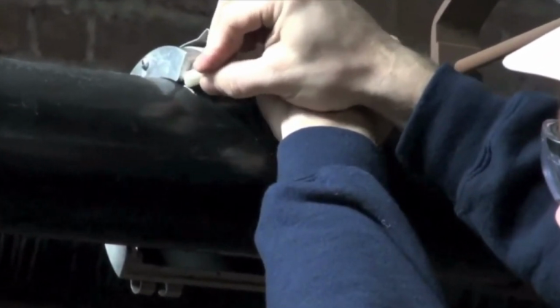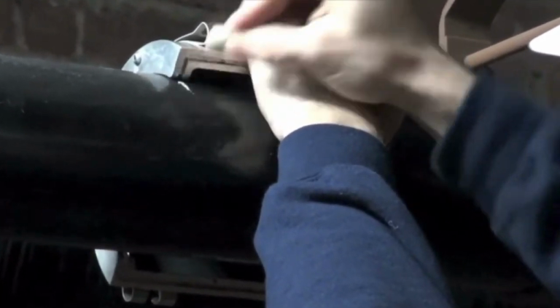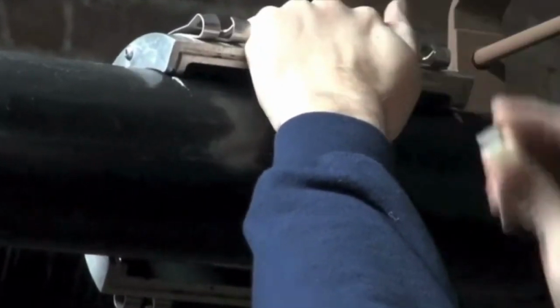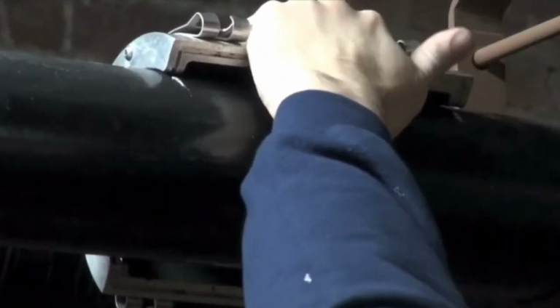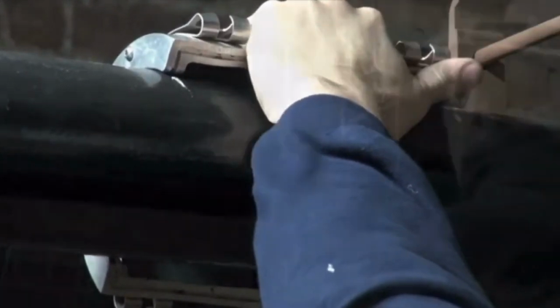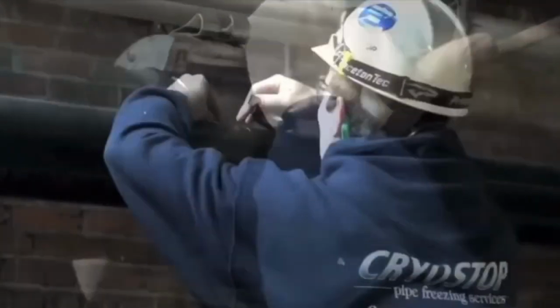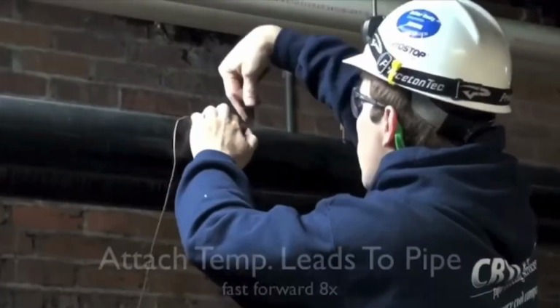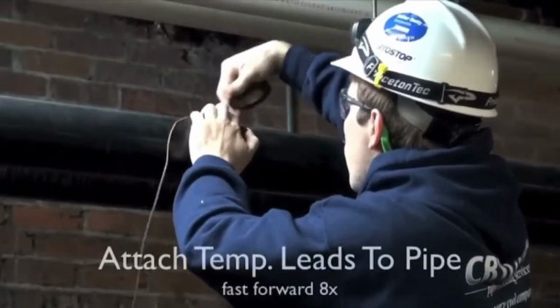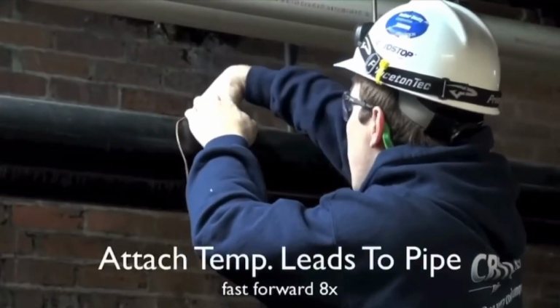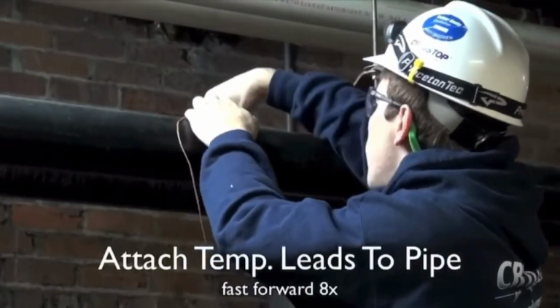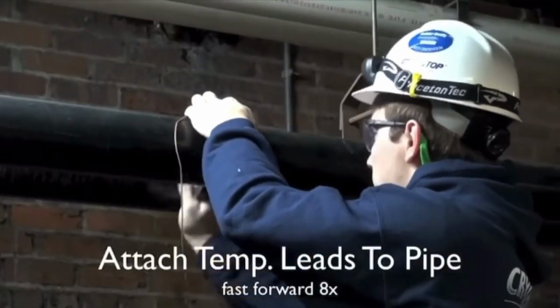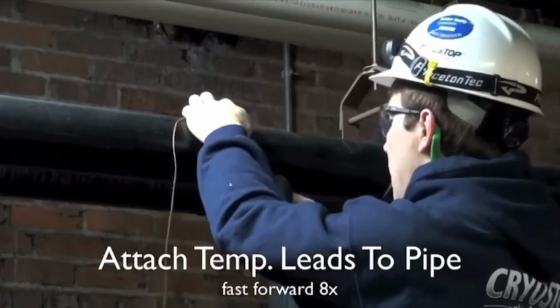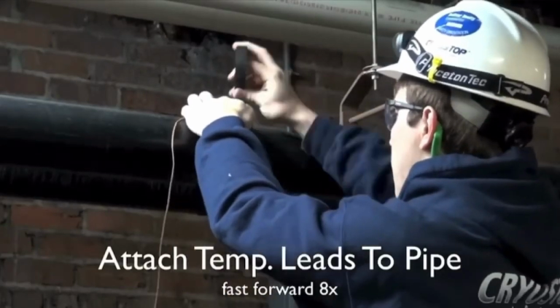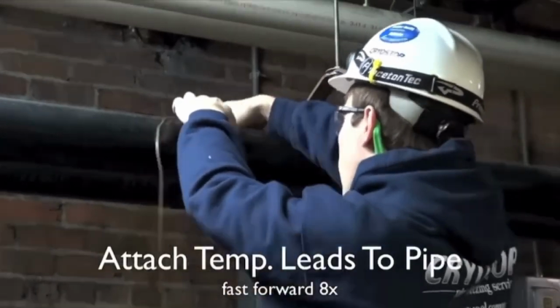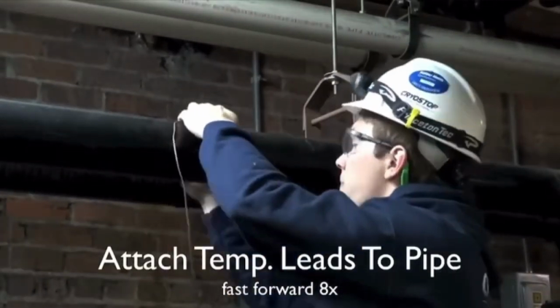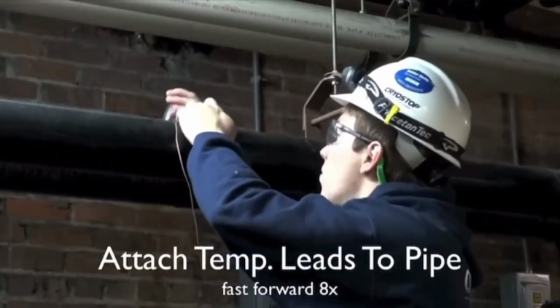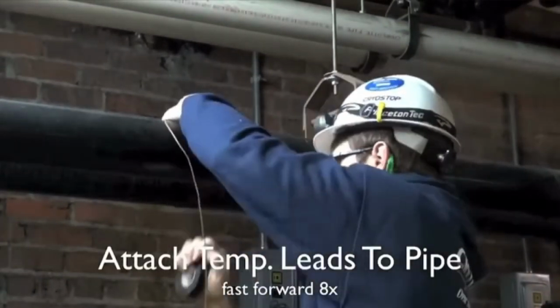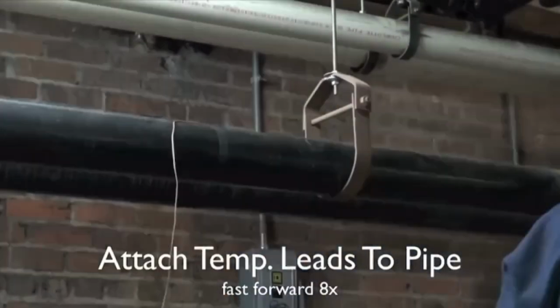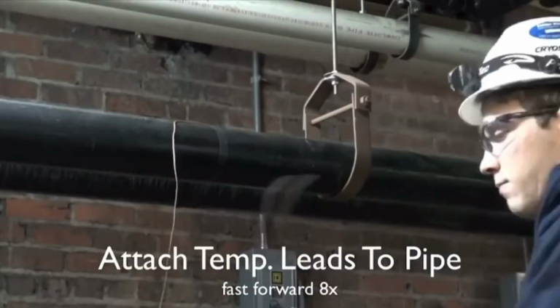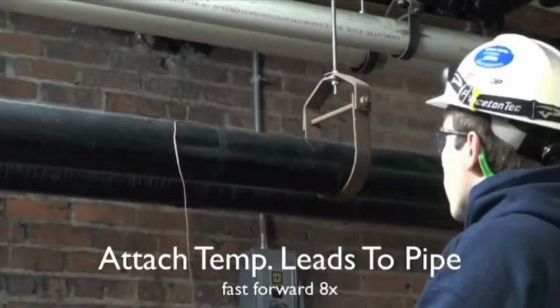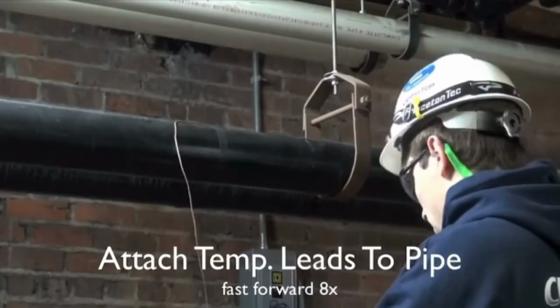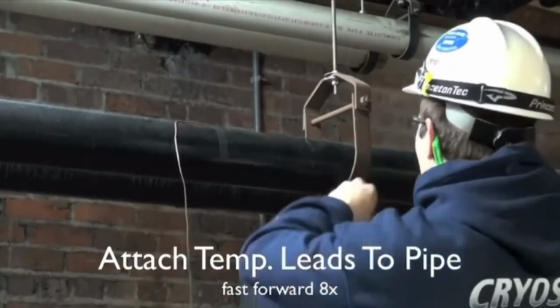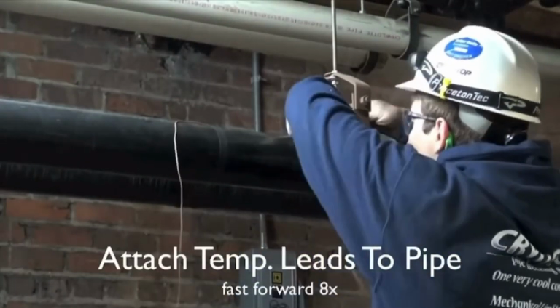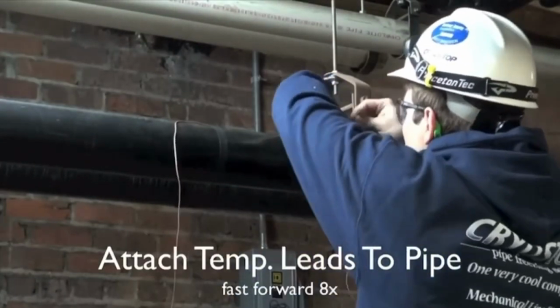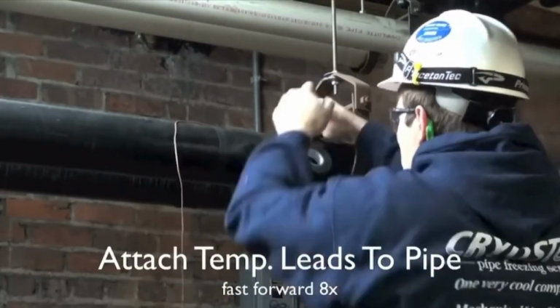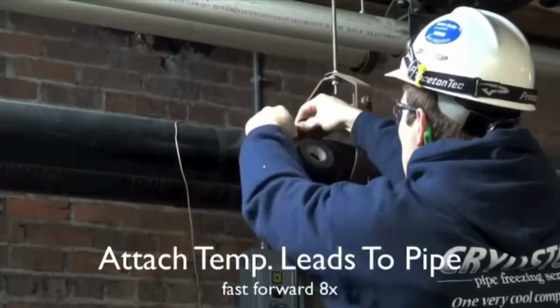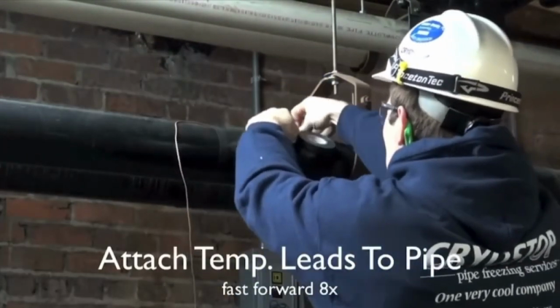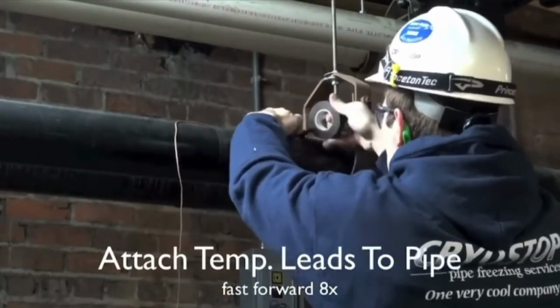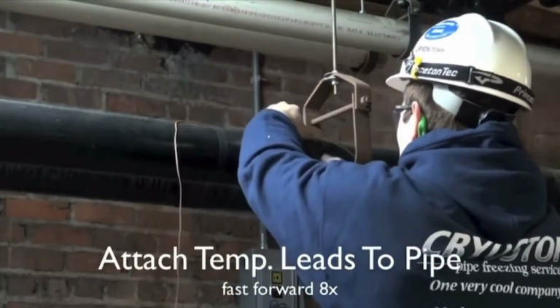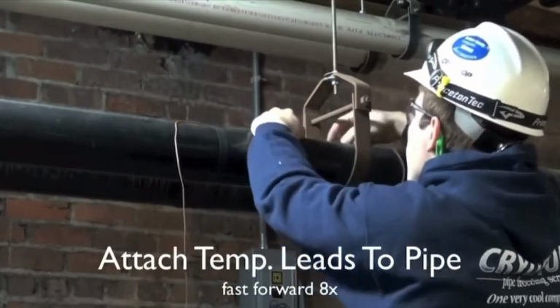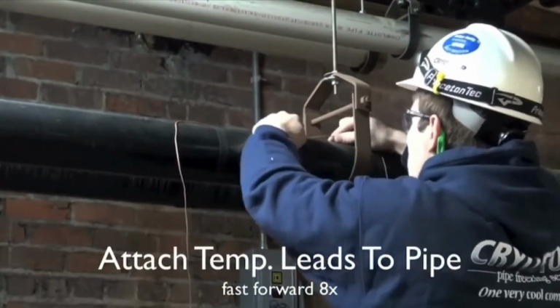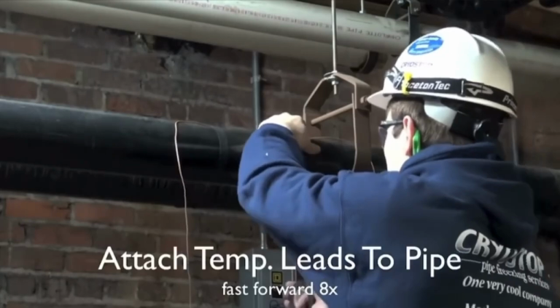He'll follow that up by installing the thermal well couplings on either end of the pipe to record the temperatures.